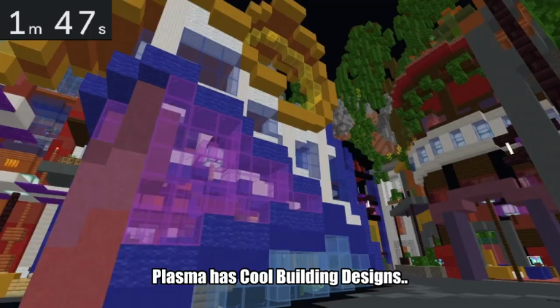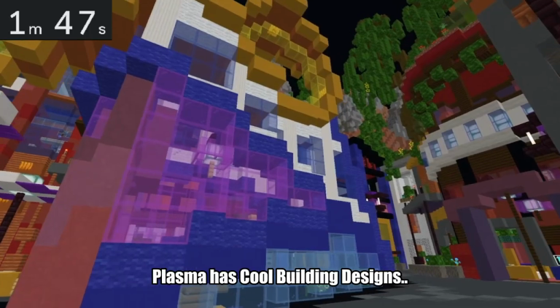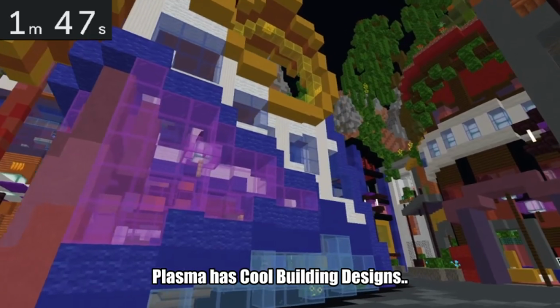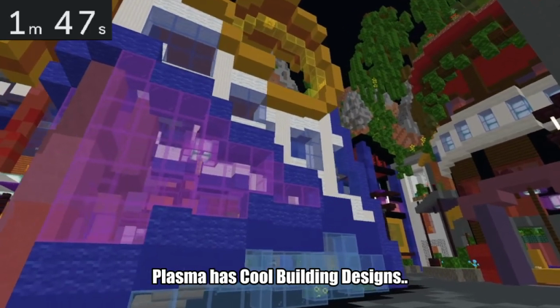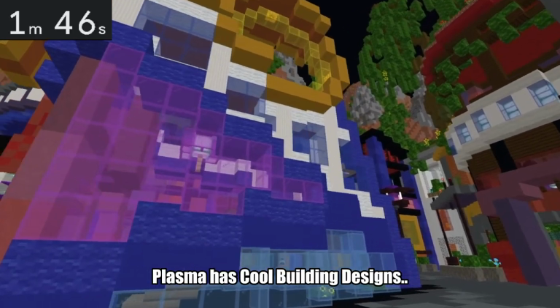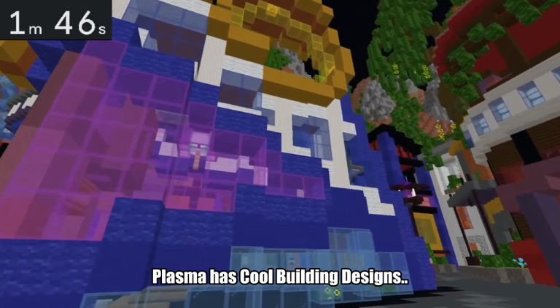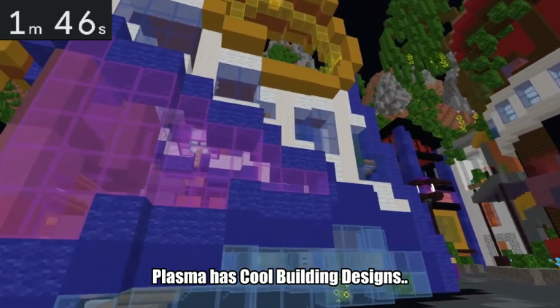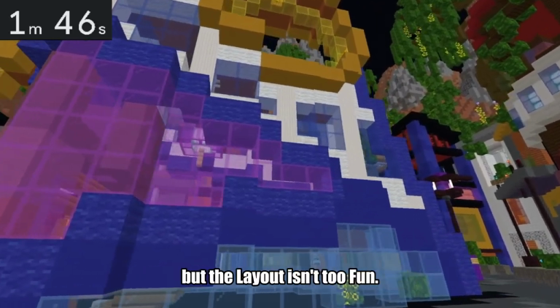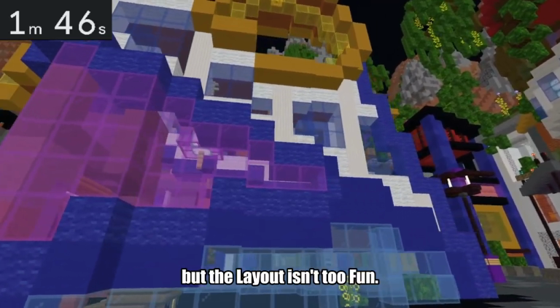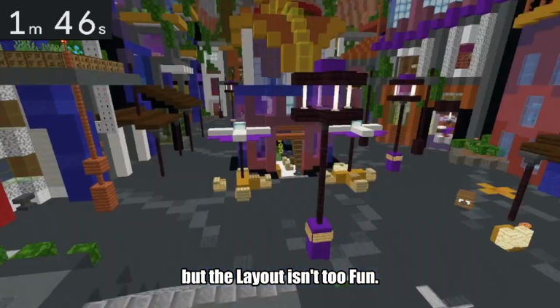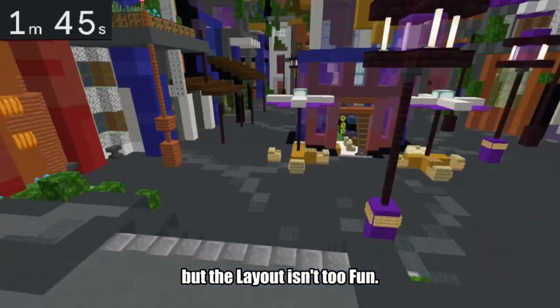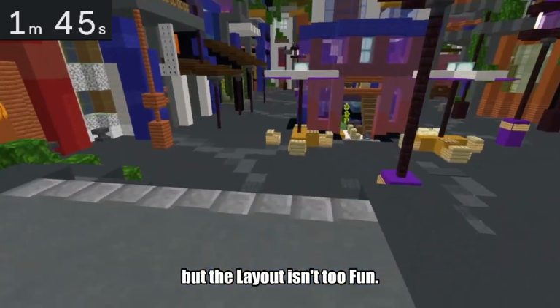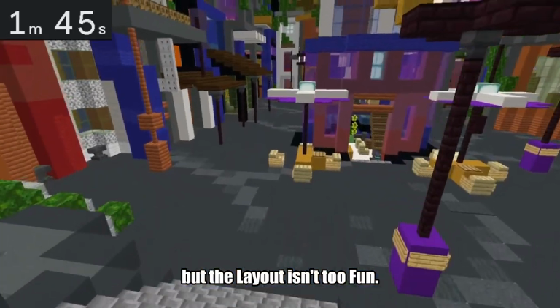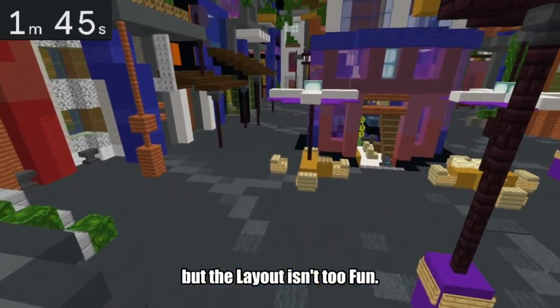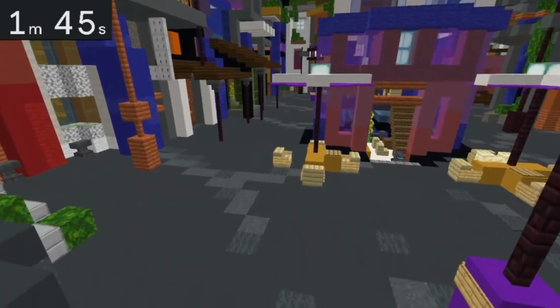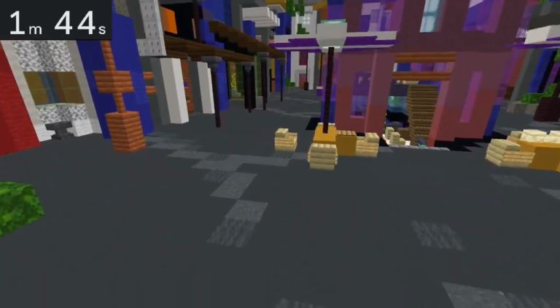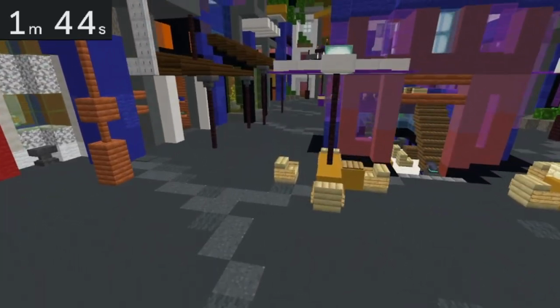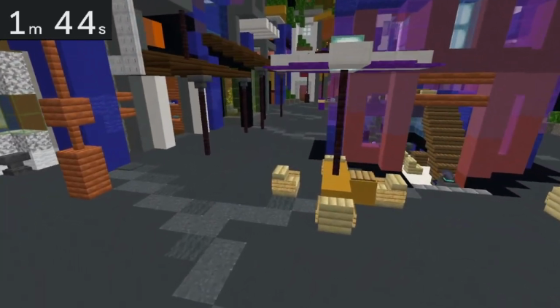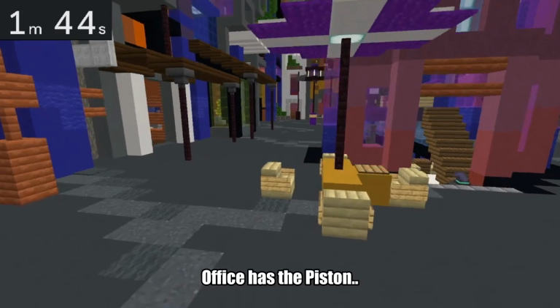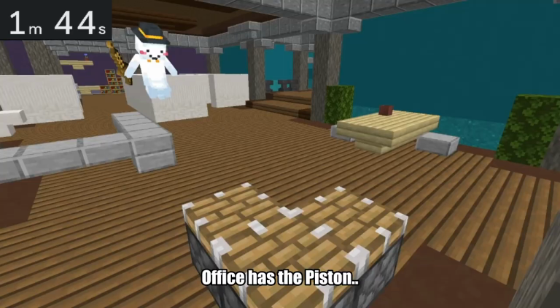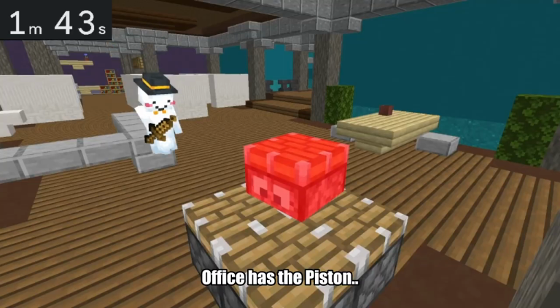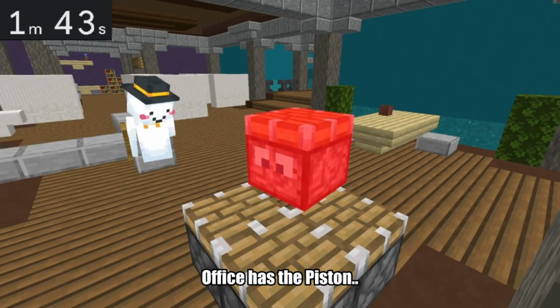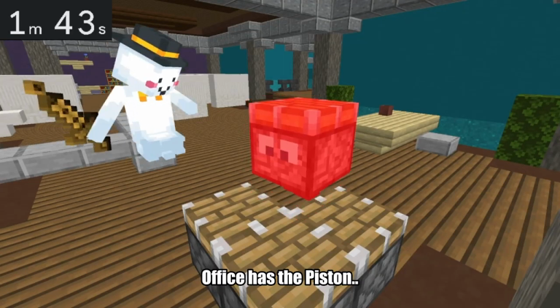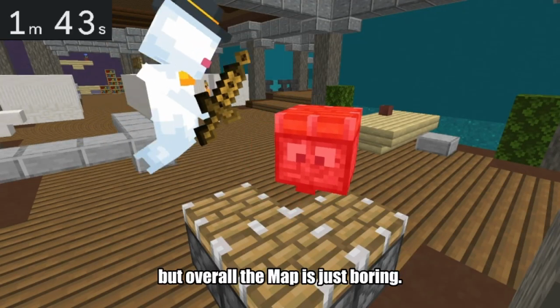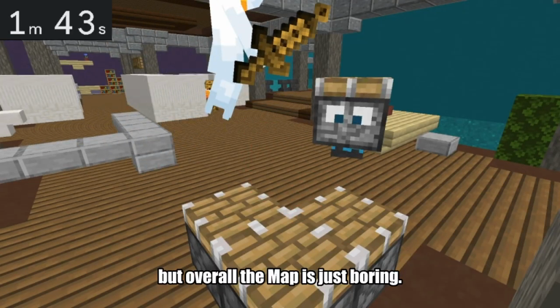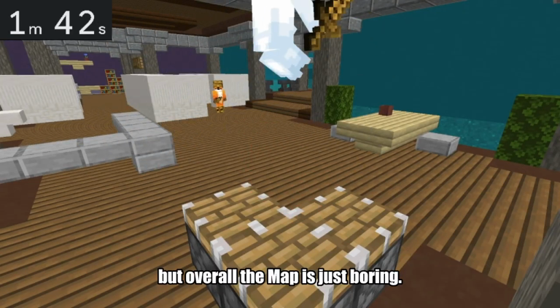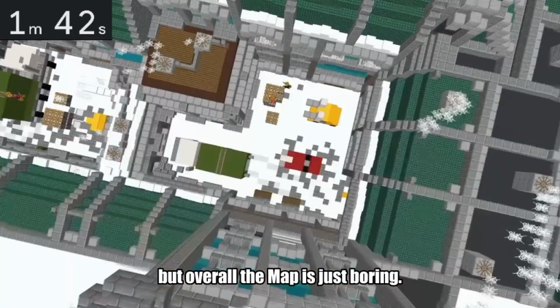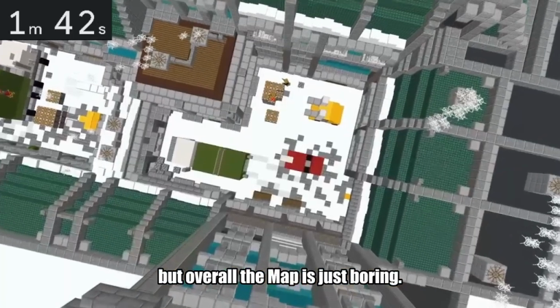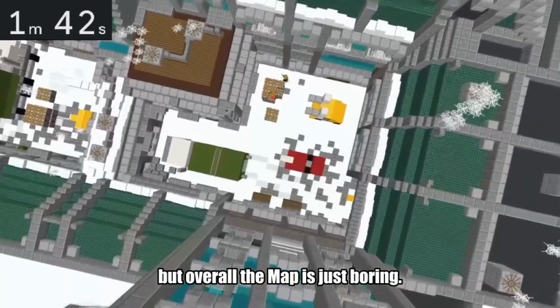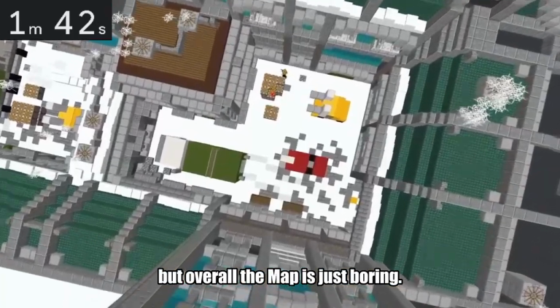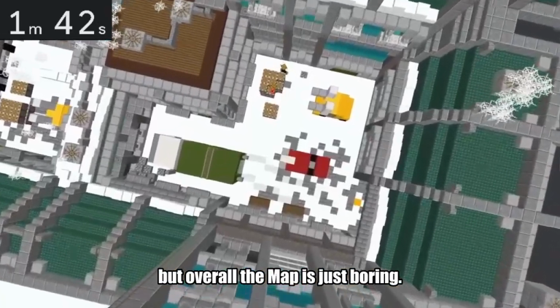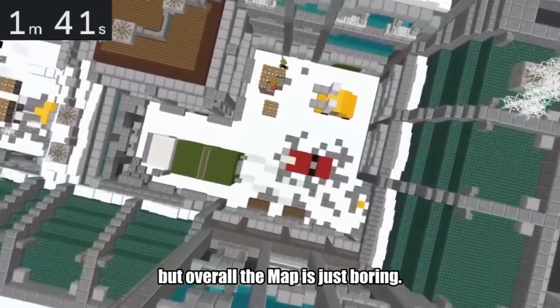Plasma has cool building design, but the layout isn't too fun. Office has the piston, but overall the map is just boring.